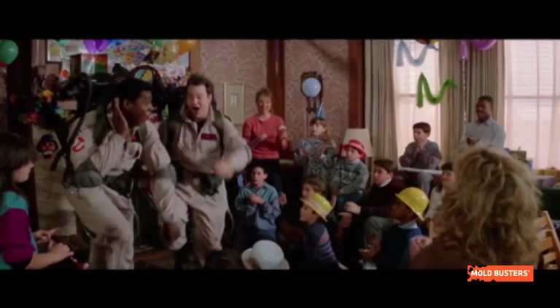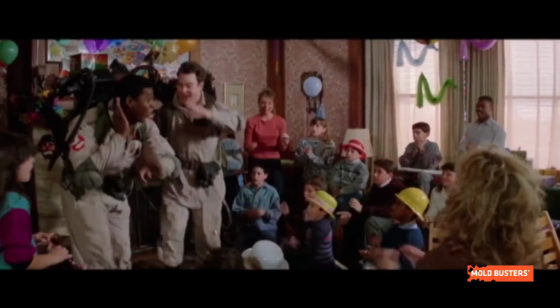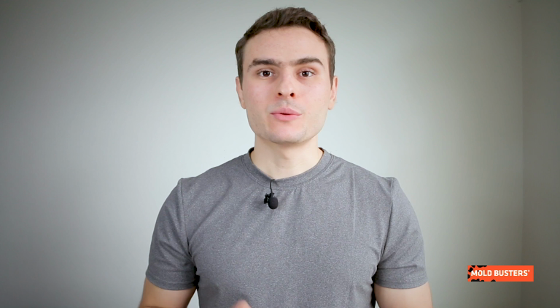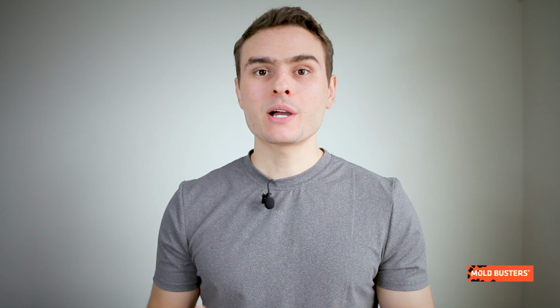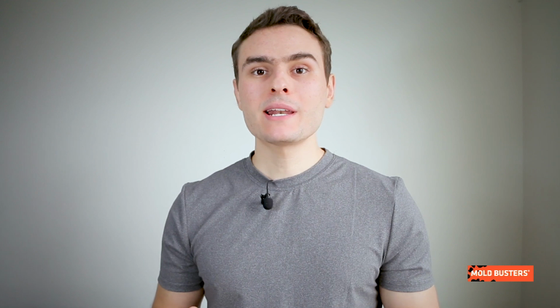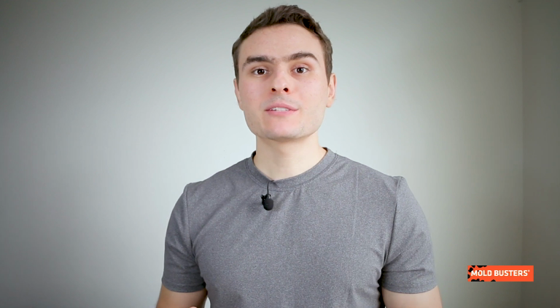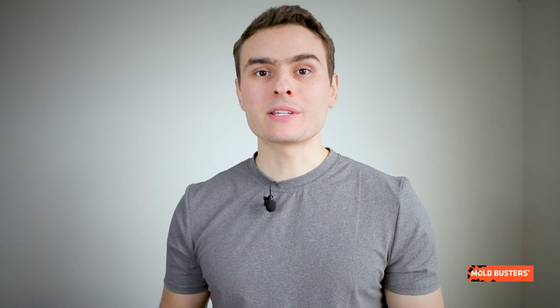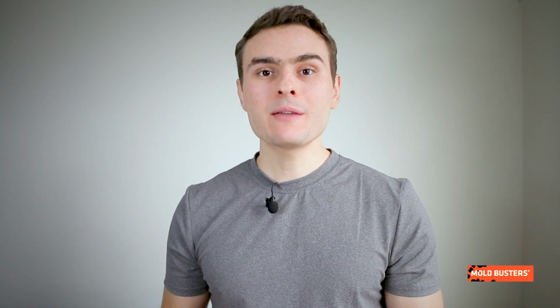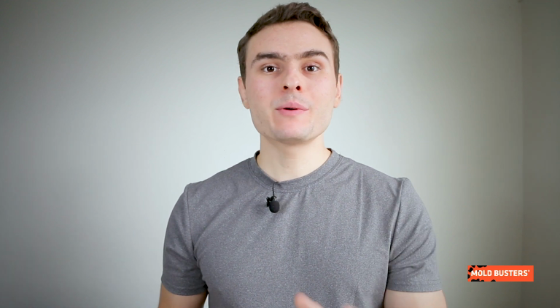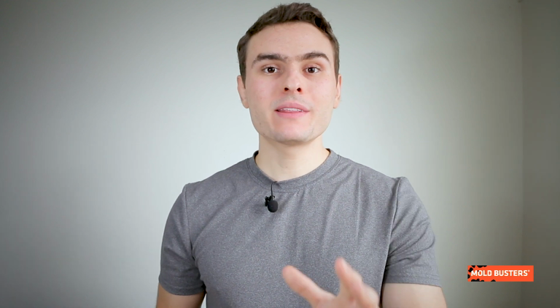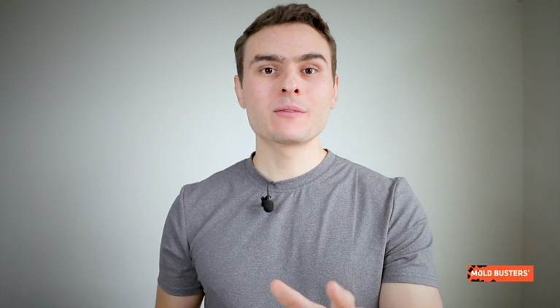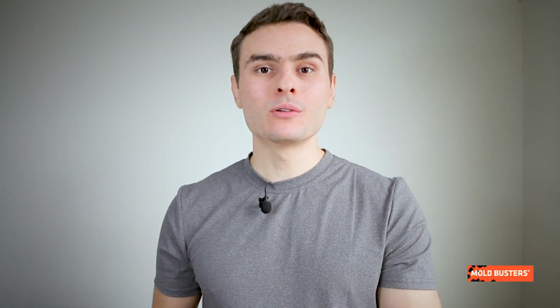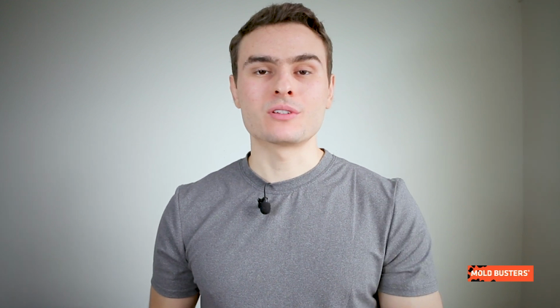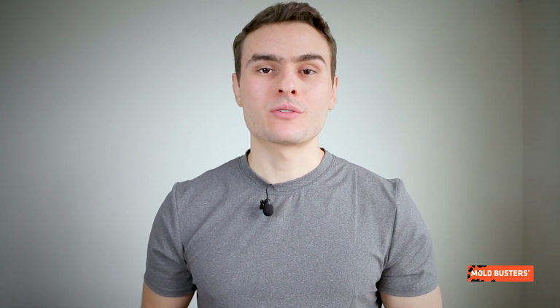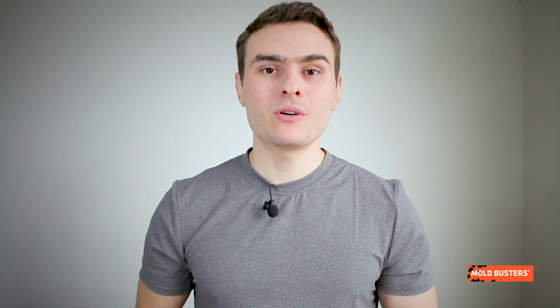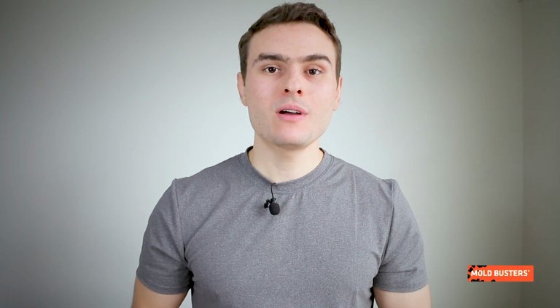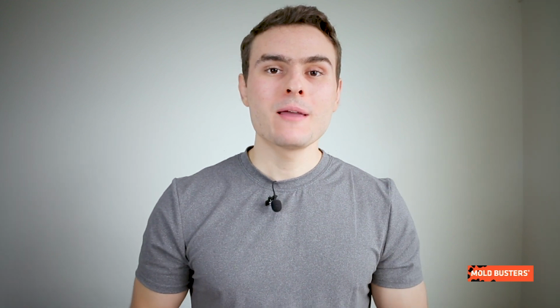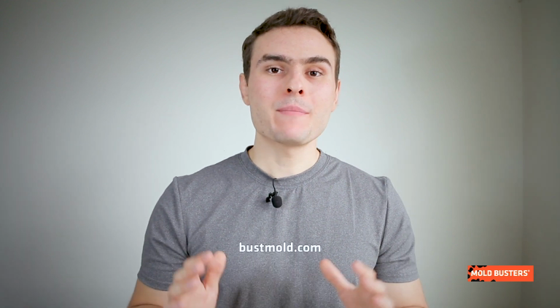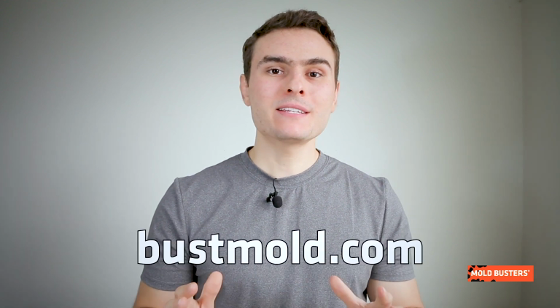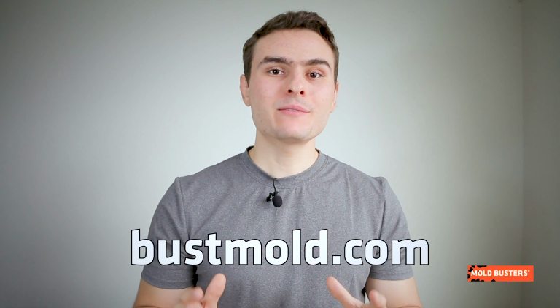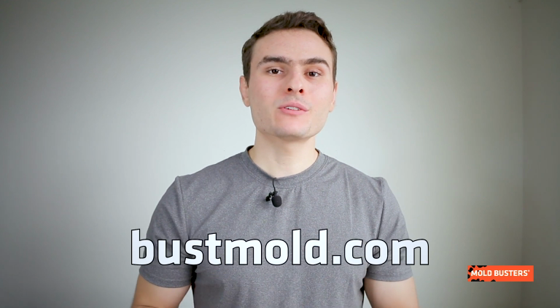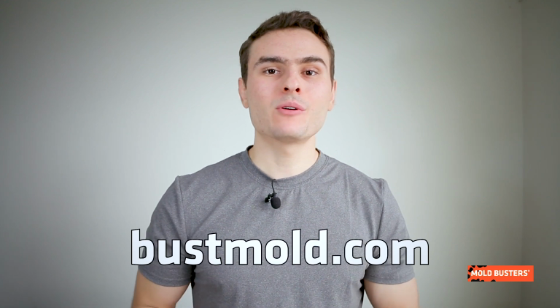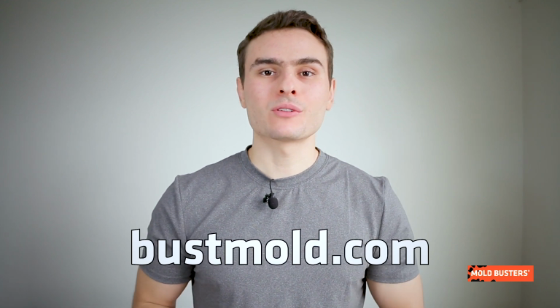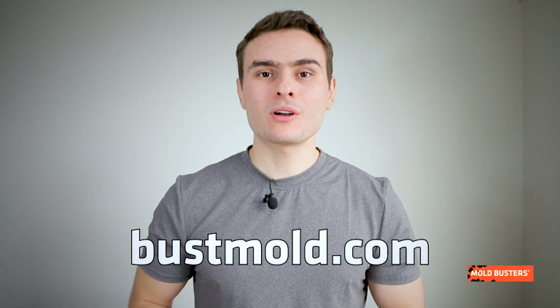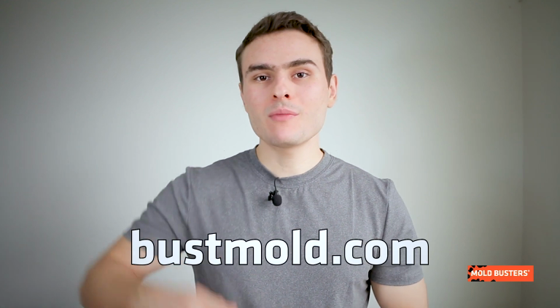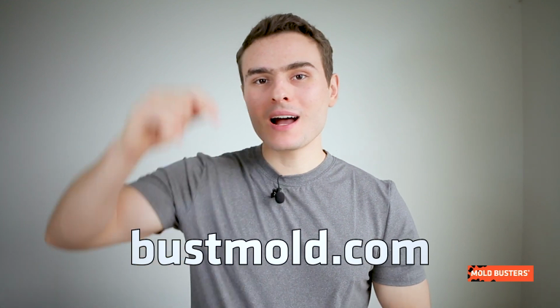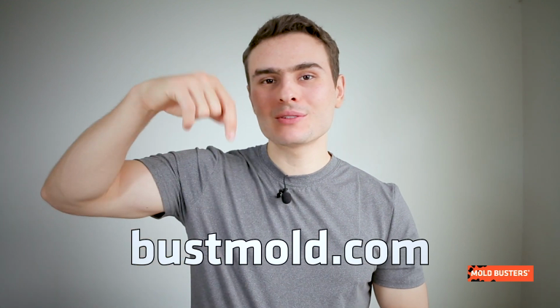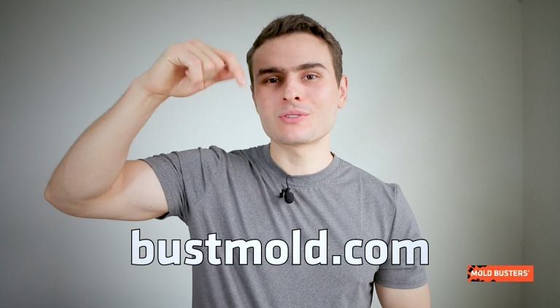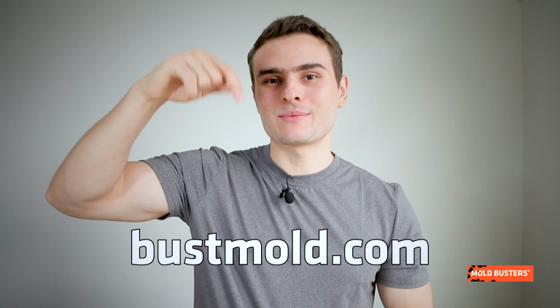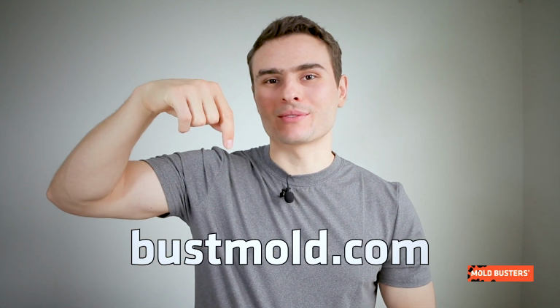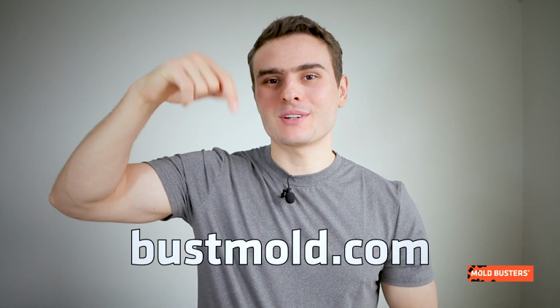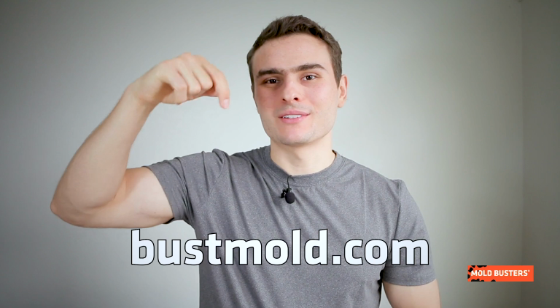To become an expert in preventing mold in your home, visit postmold.com and subscribe to our channel.